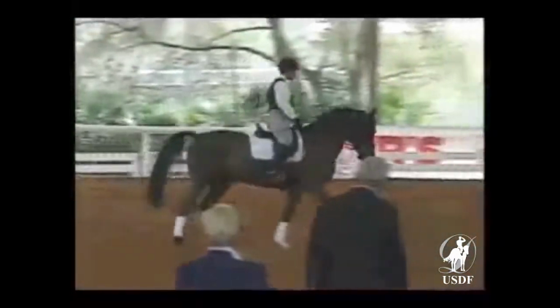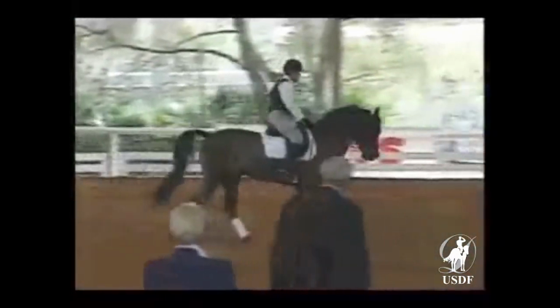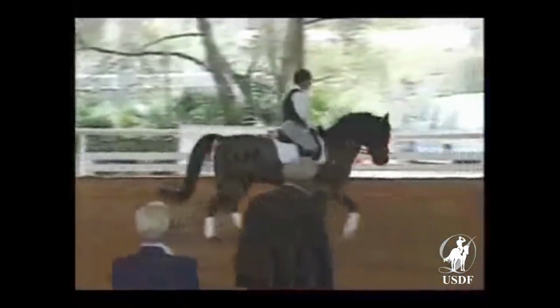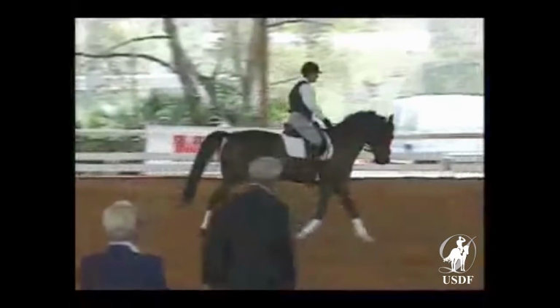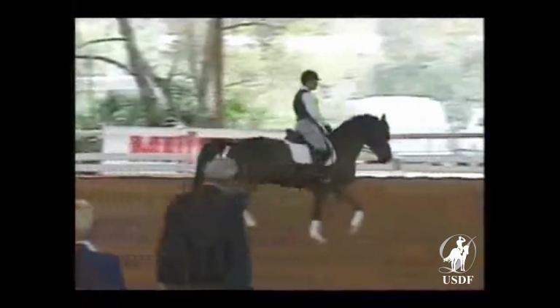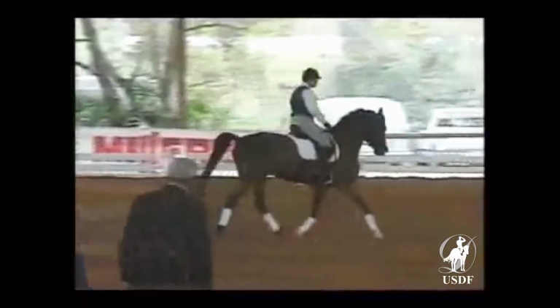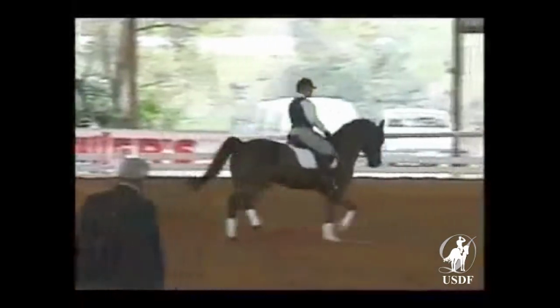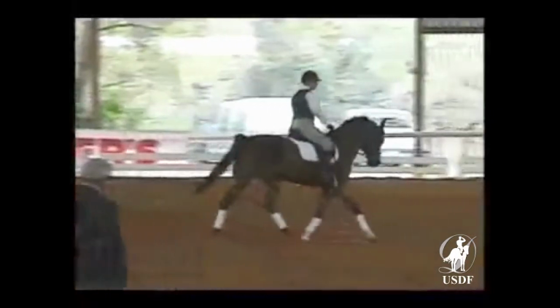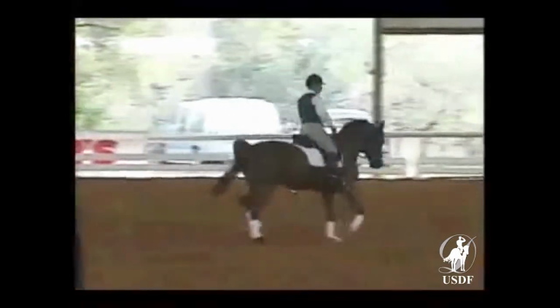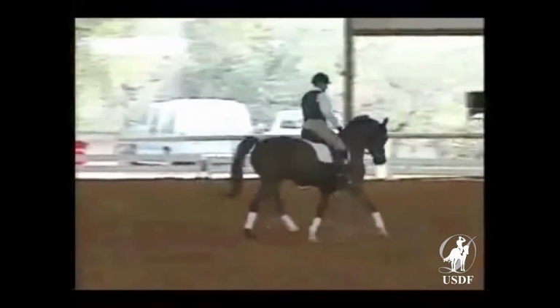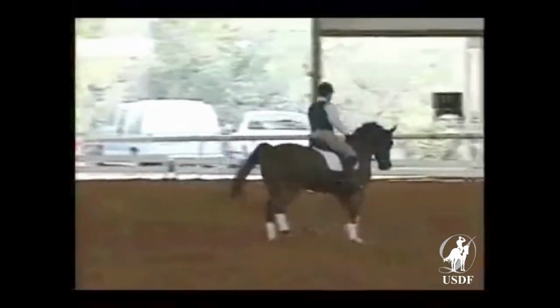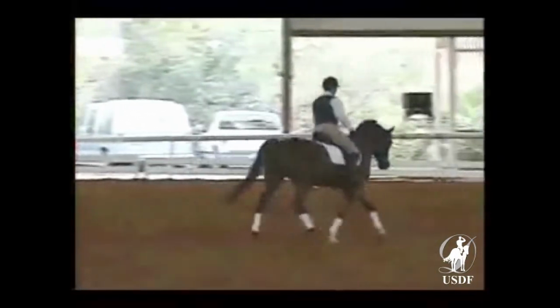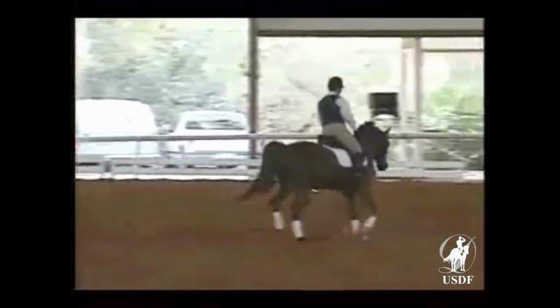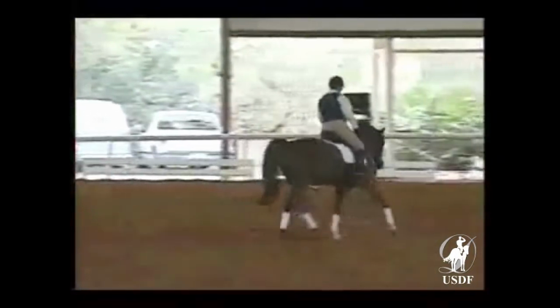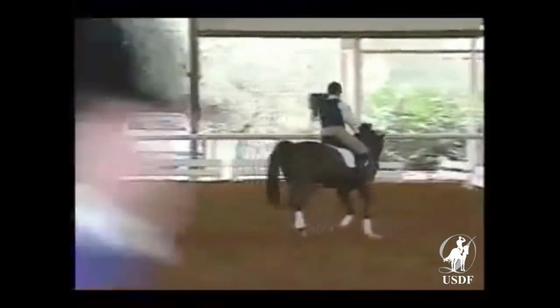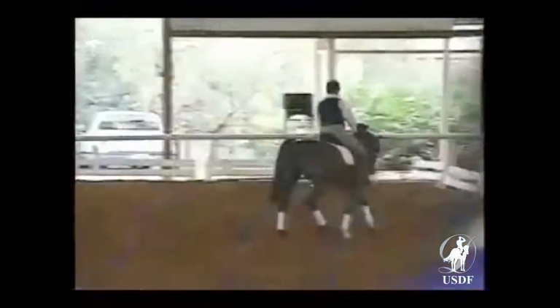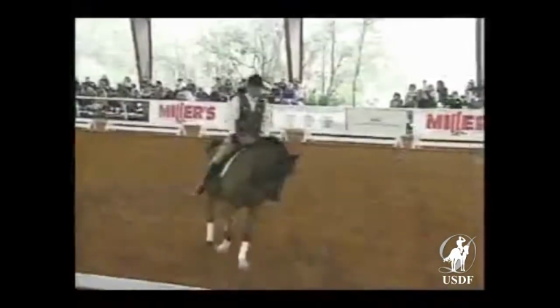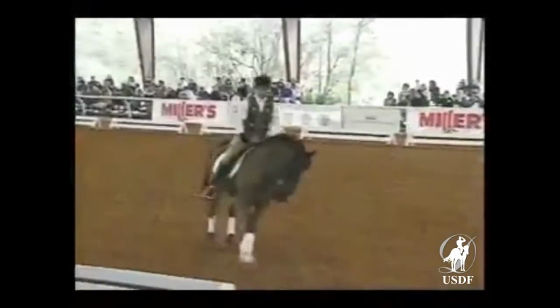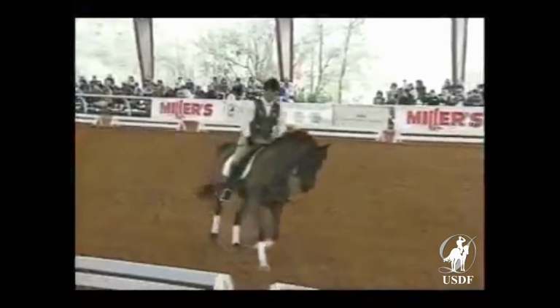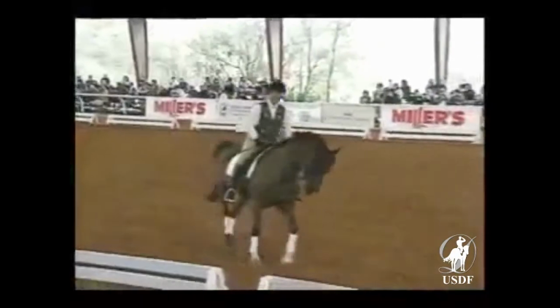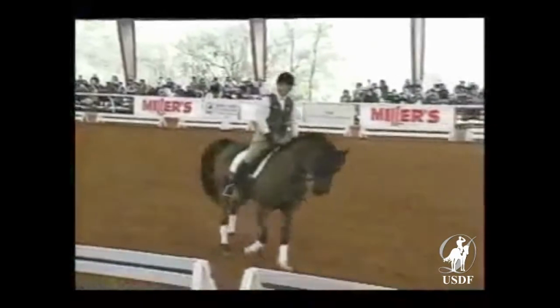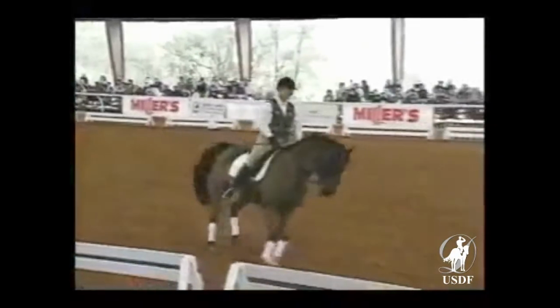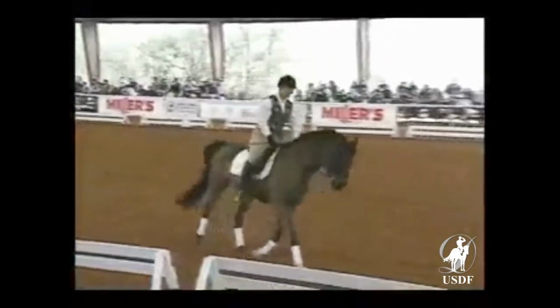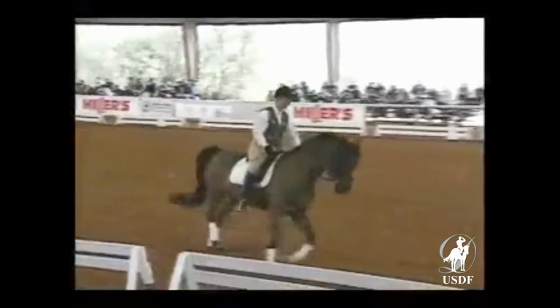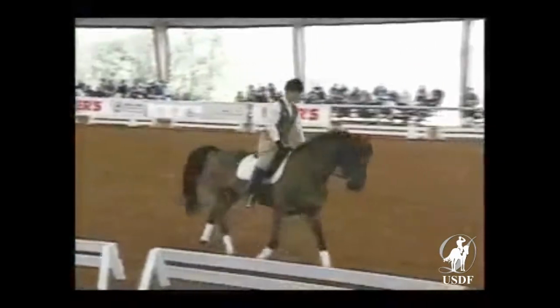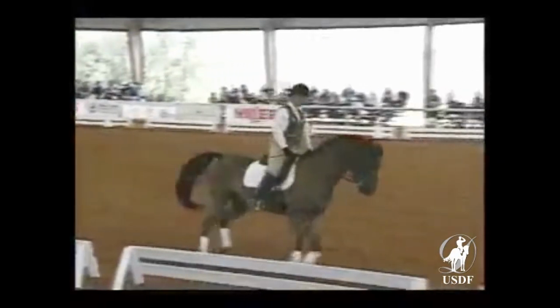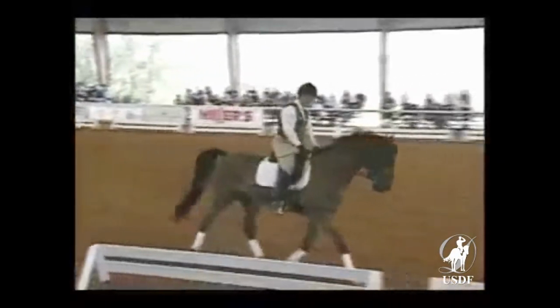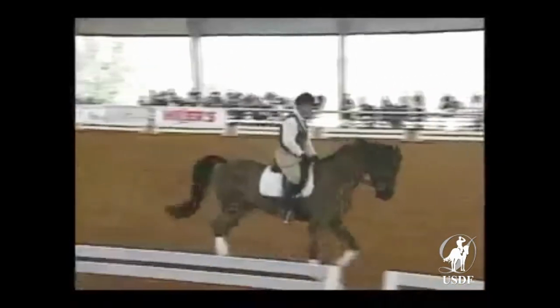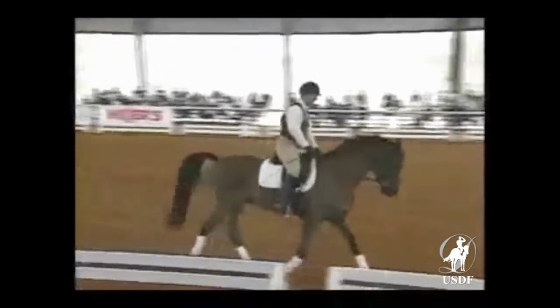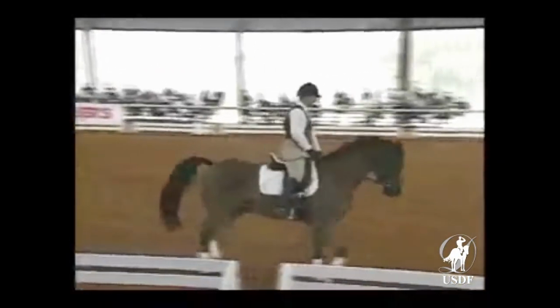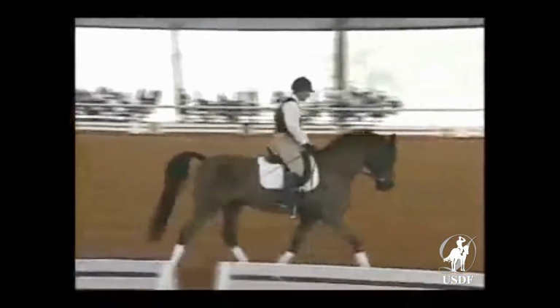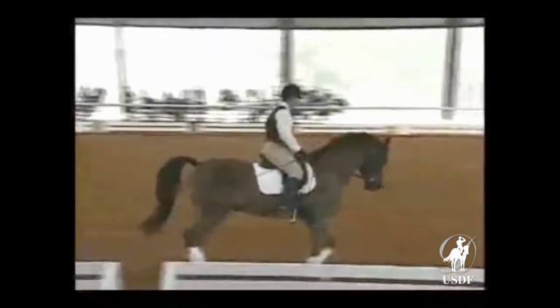Lisa, in the beginning you can come just a little bit lower with his neck — let him stretch a little bit more over his back.